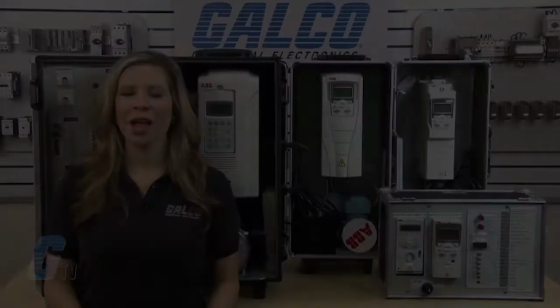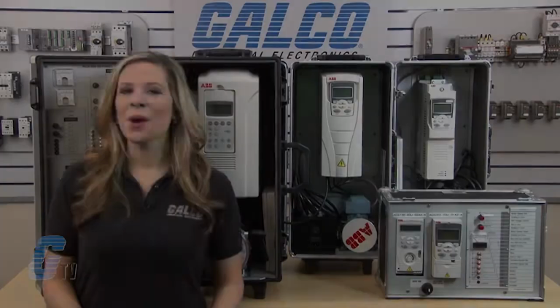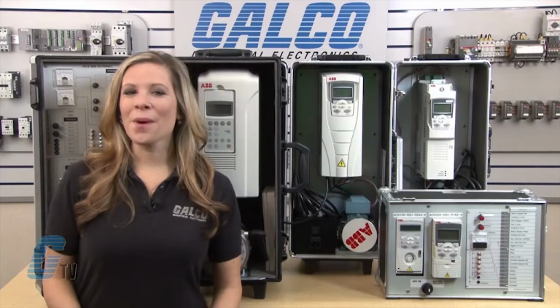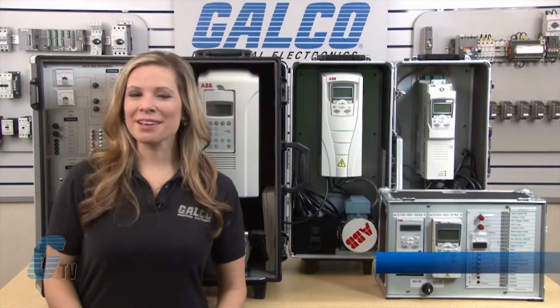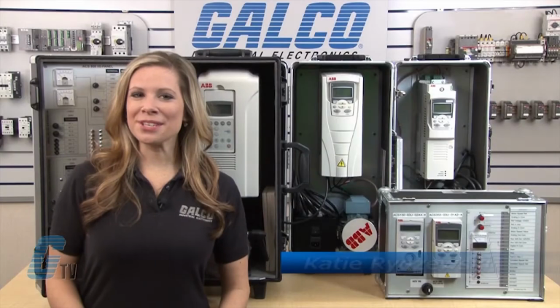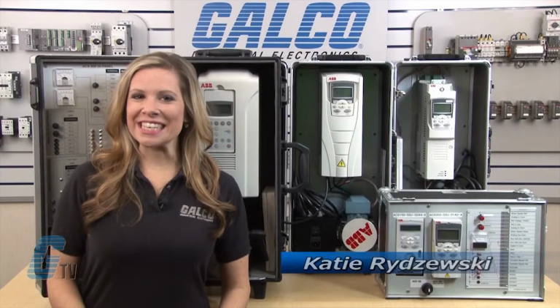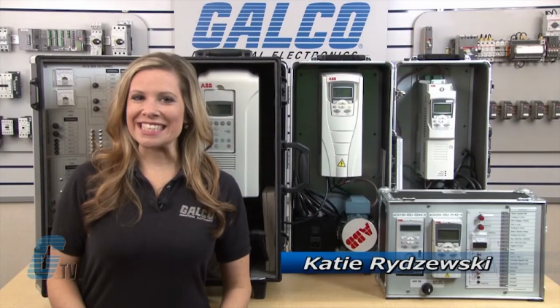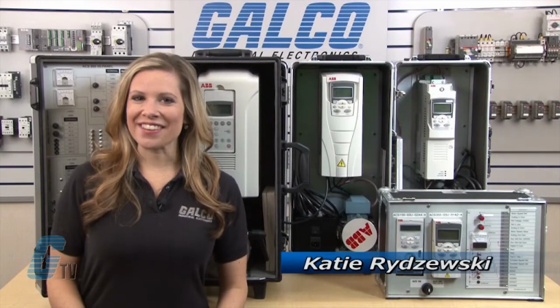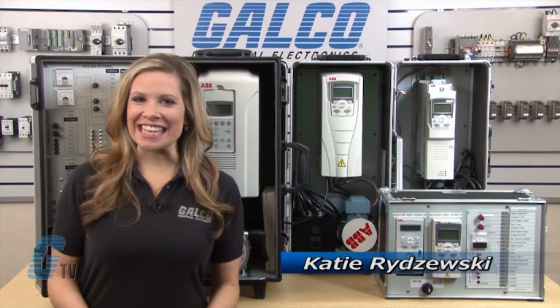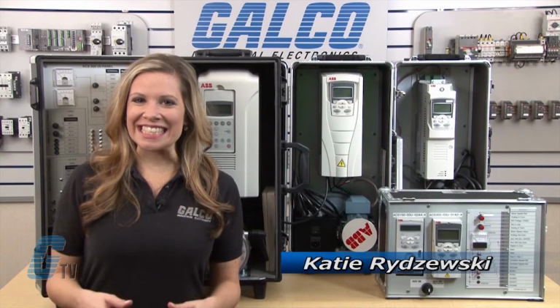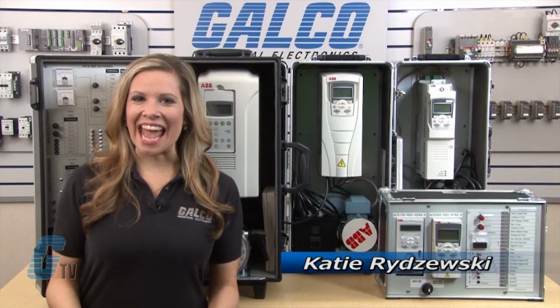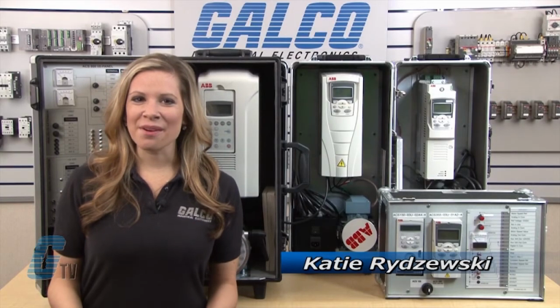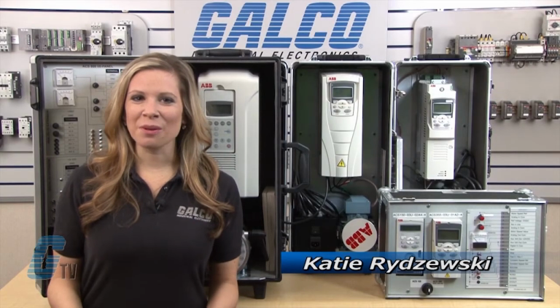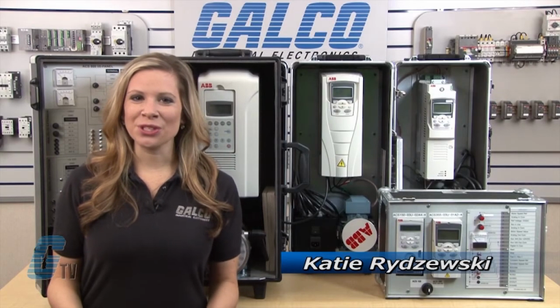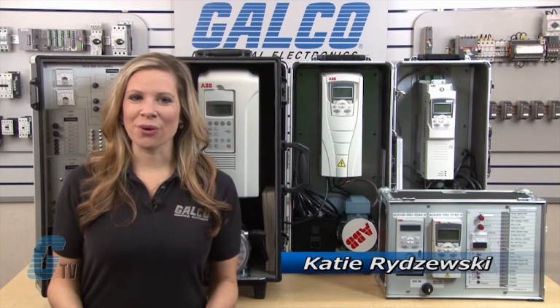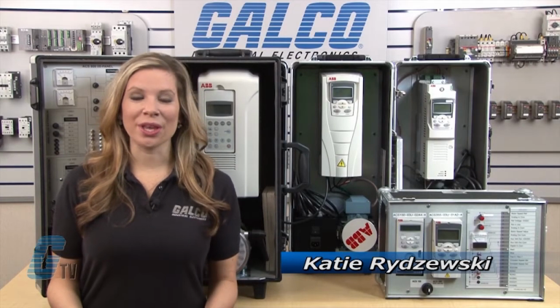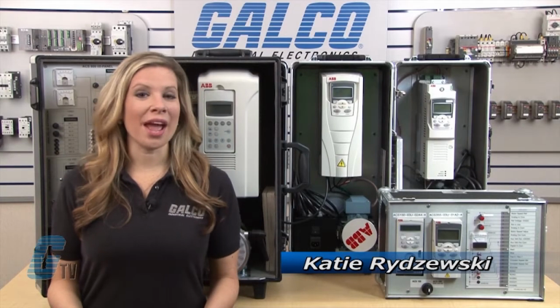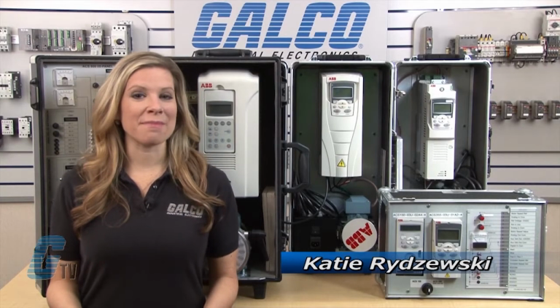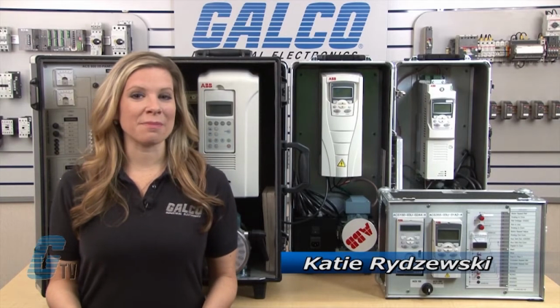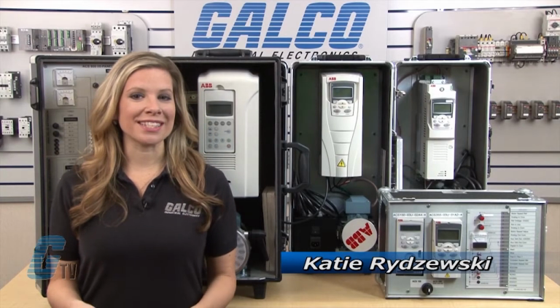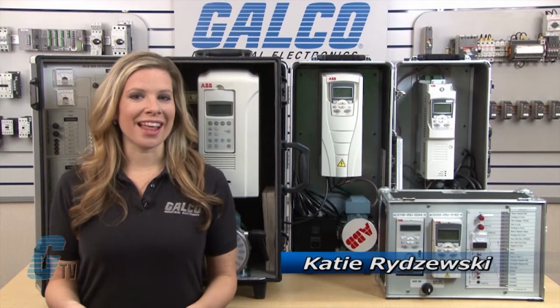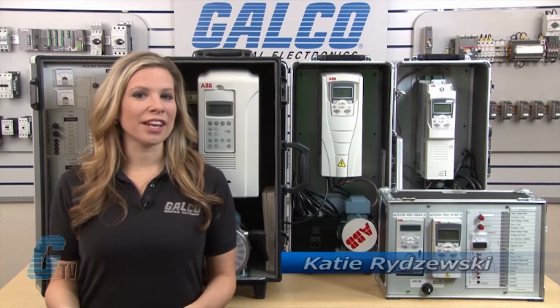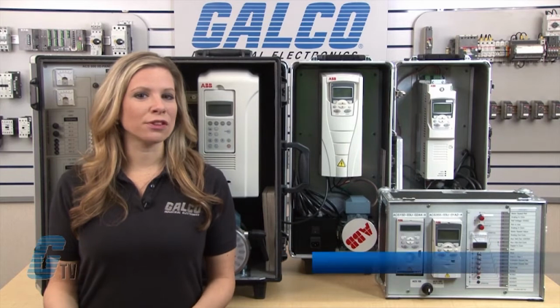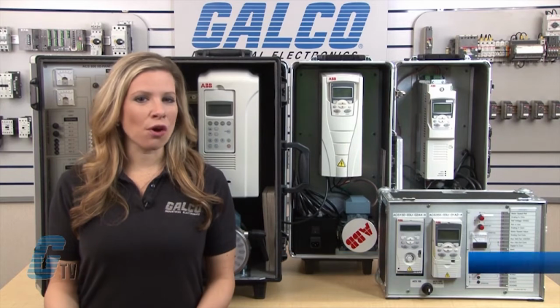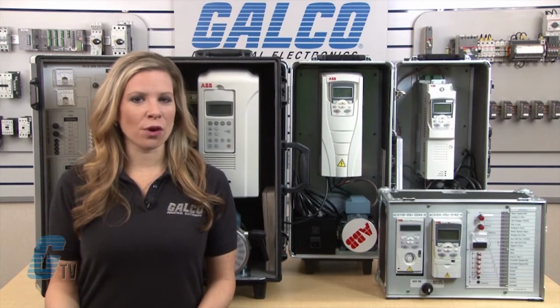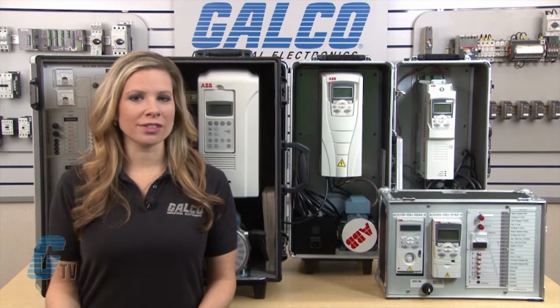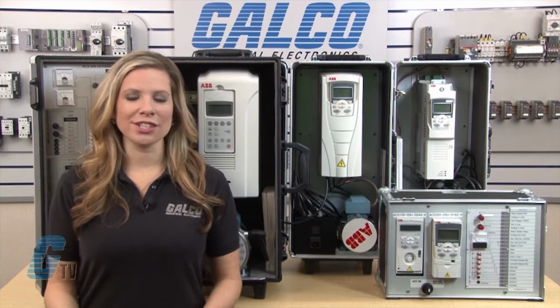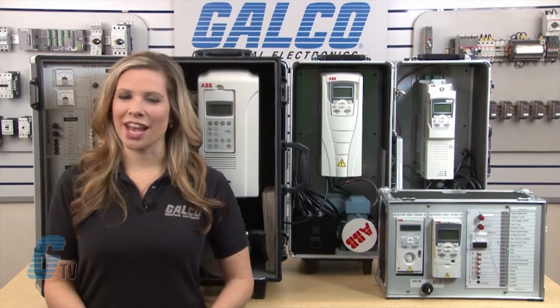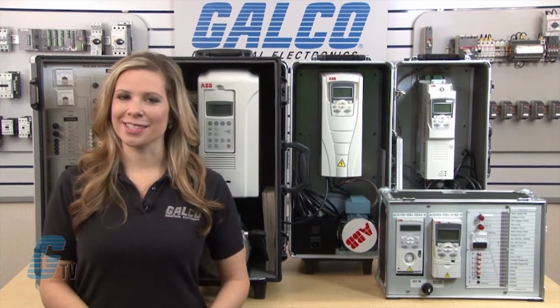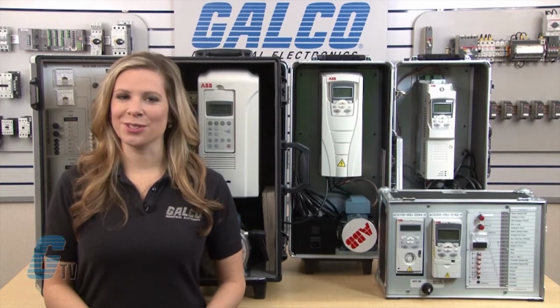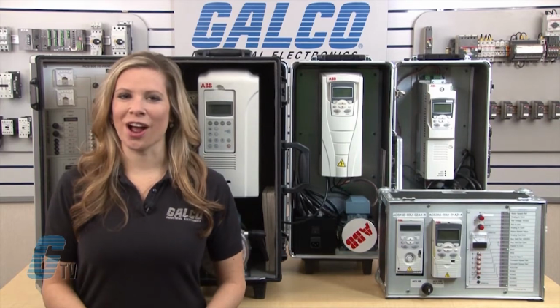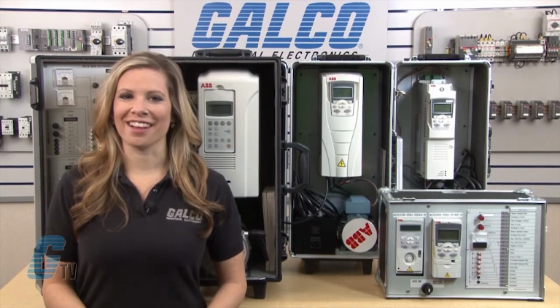Welcome to G-TV! Today I will be showing you ABB's line of low voltage AC drives.